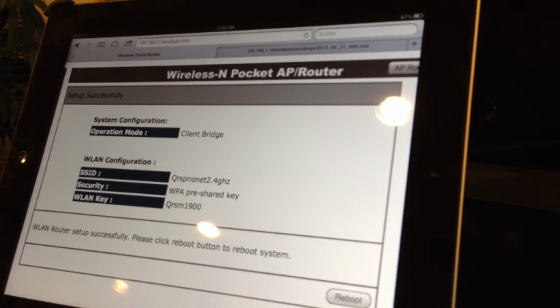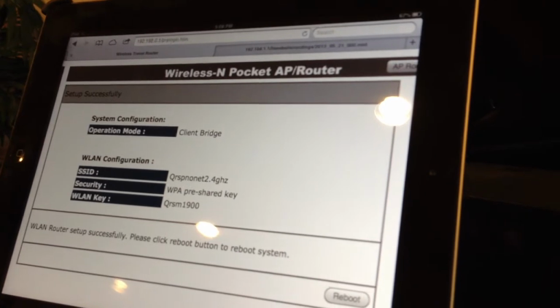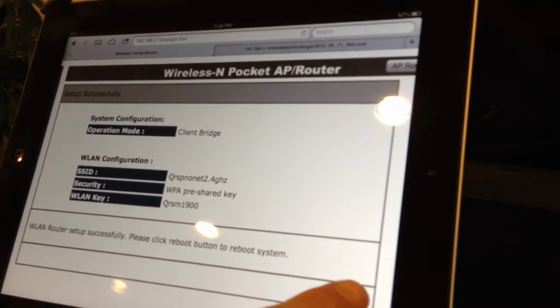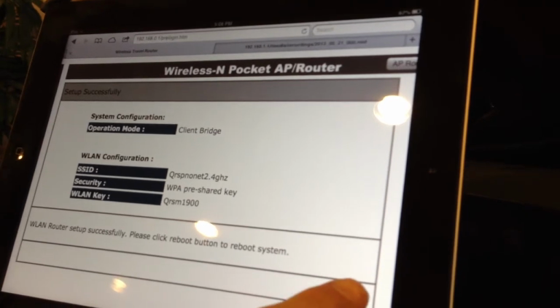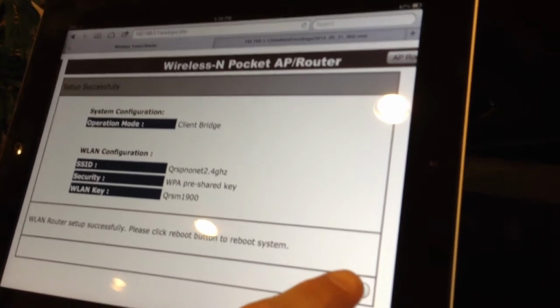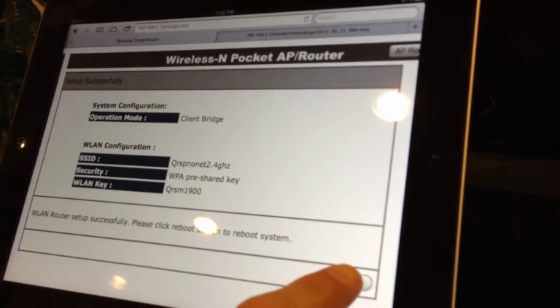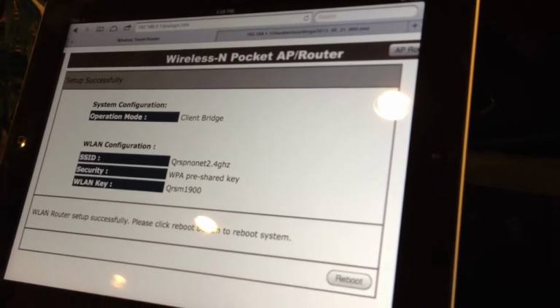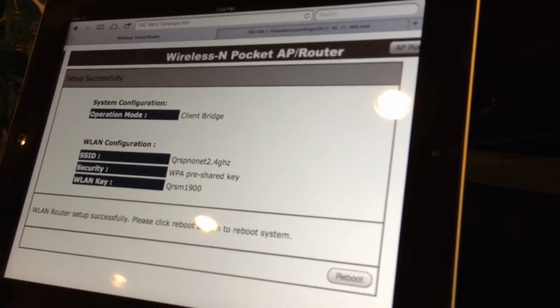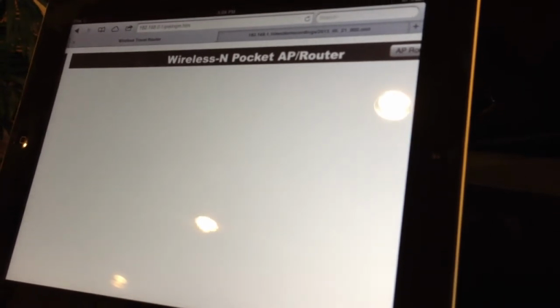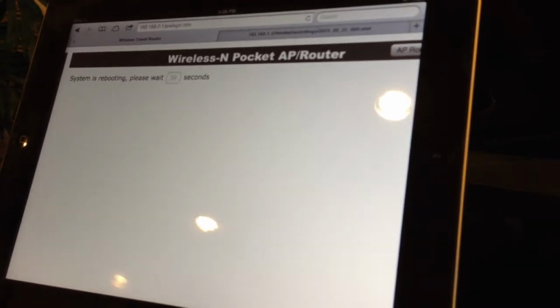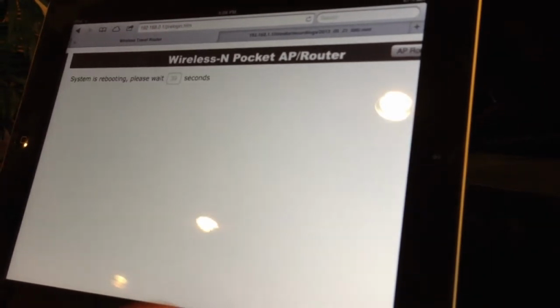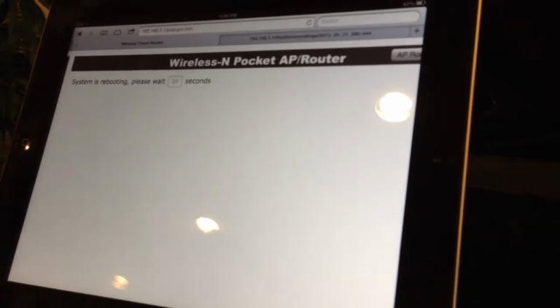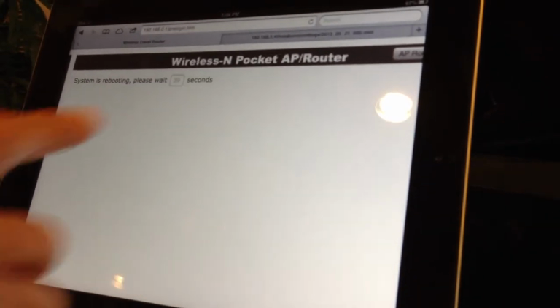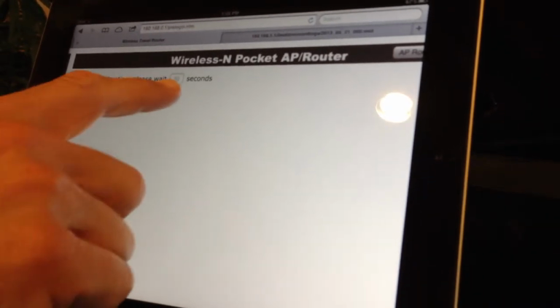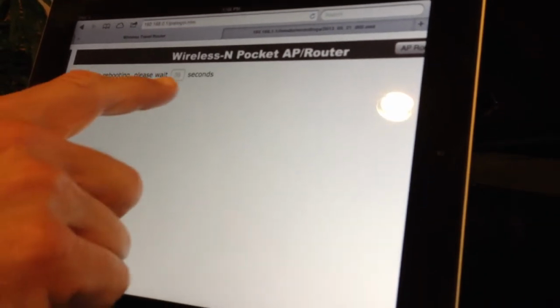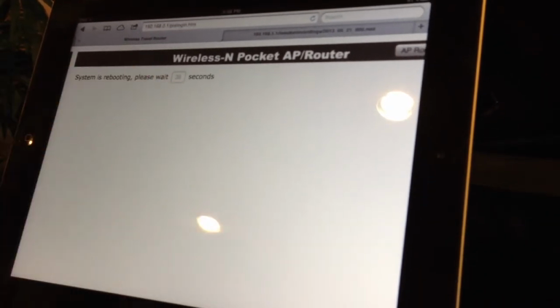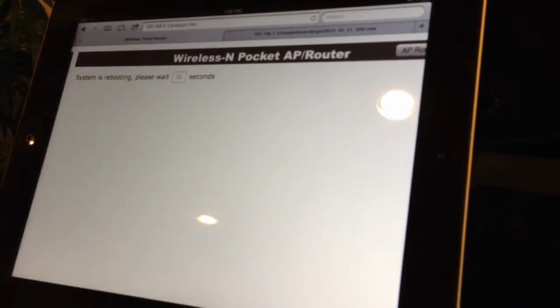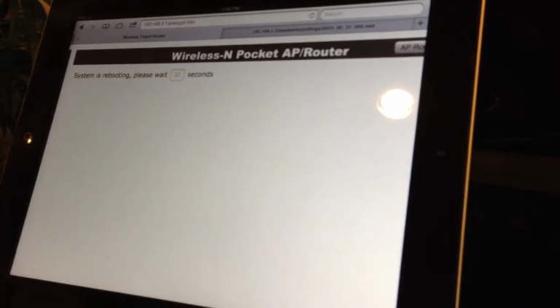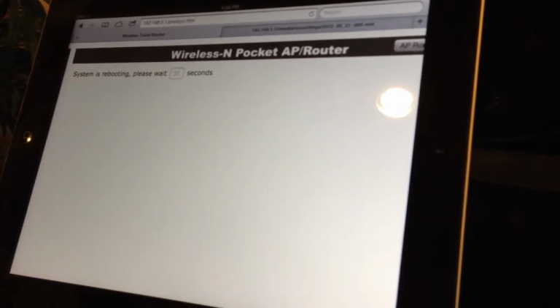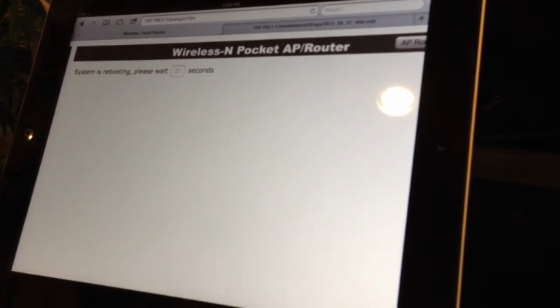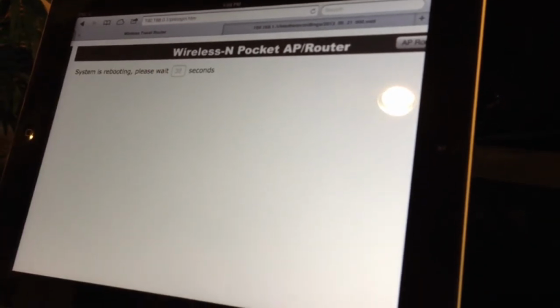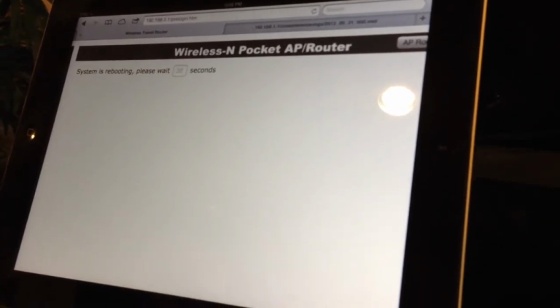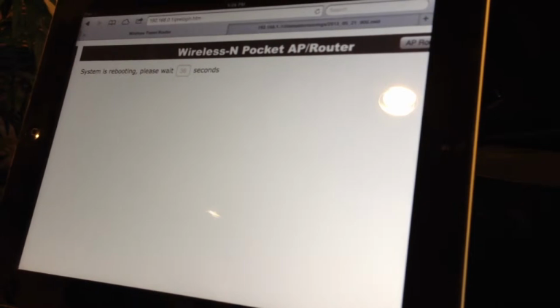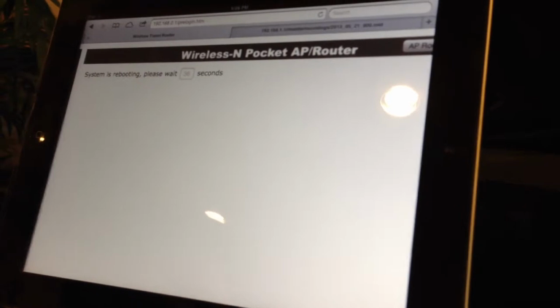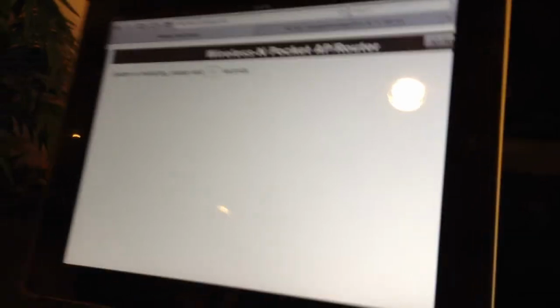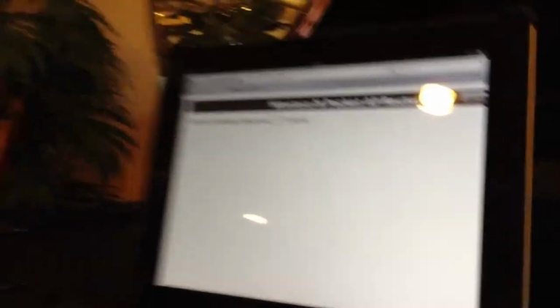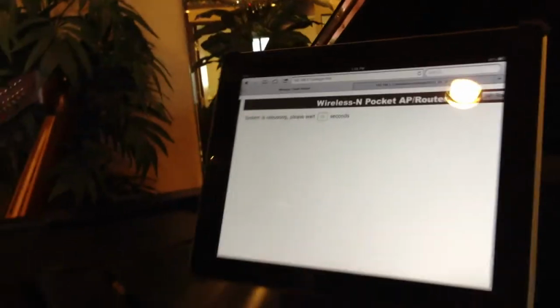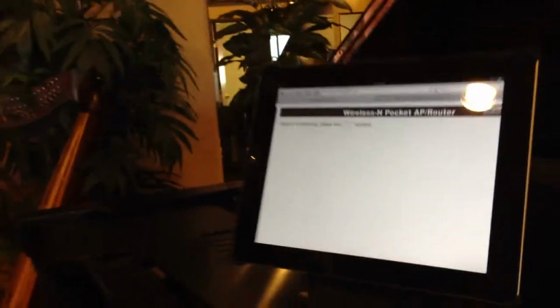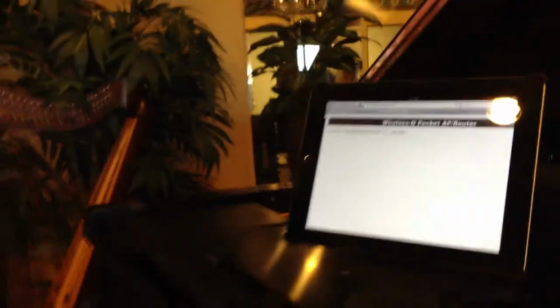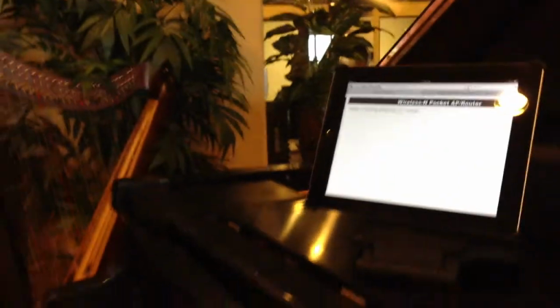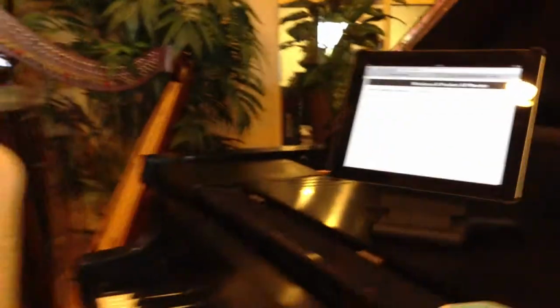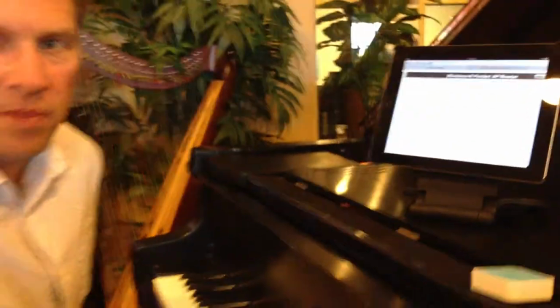Now it's going to ask me to reboot. I reboot — it's going to take 30 or 40 seconds. Once it's done, your piano will be networked in your home.